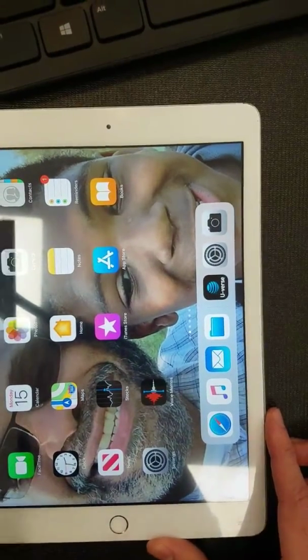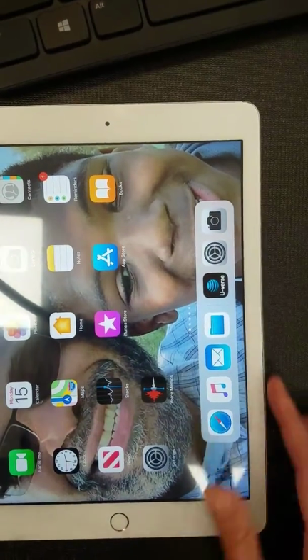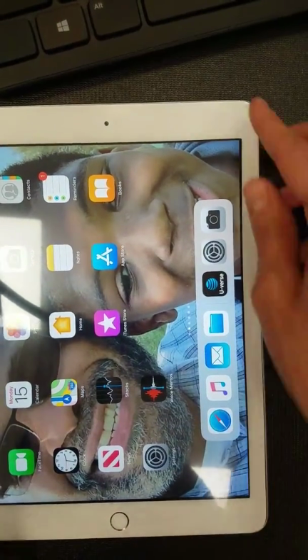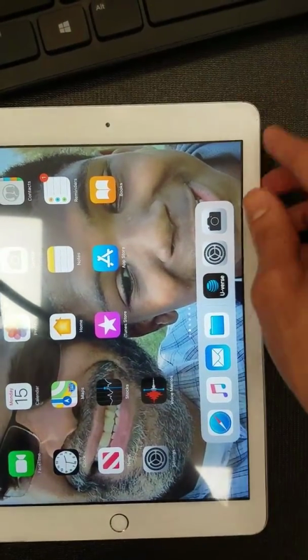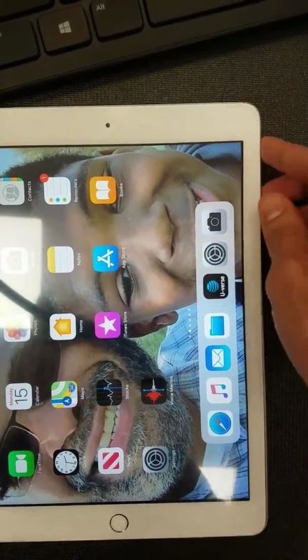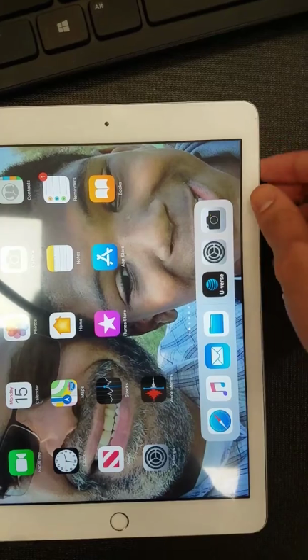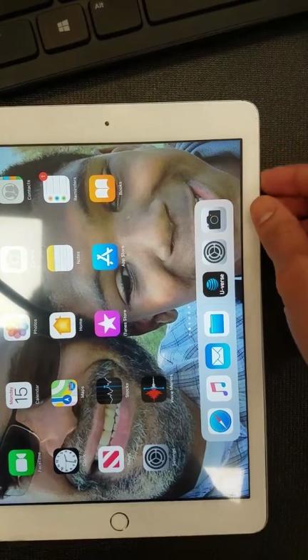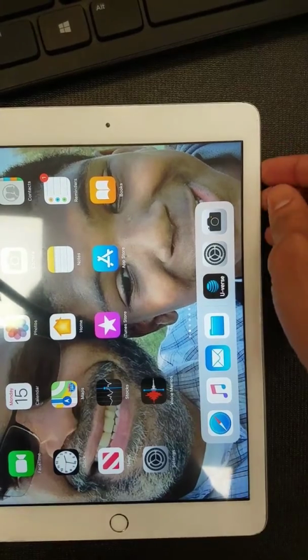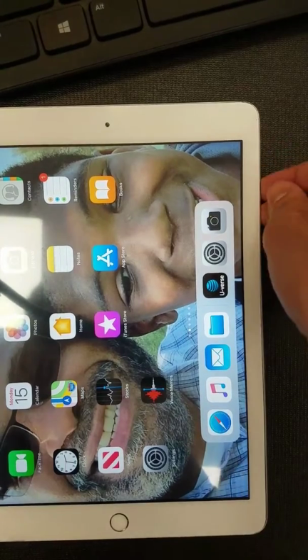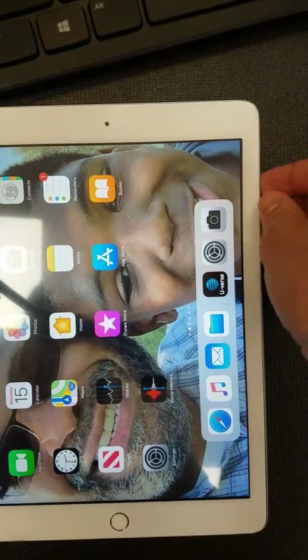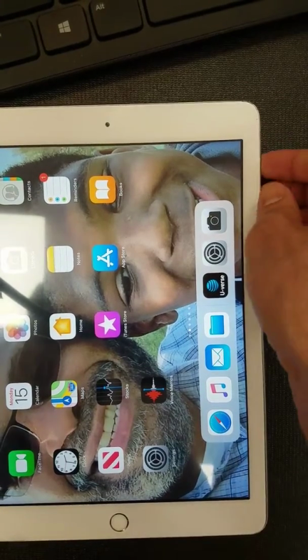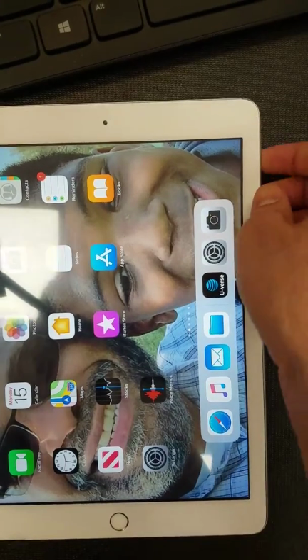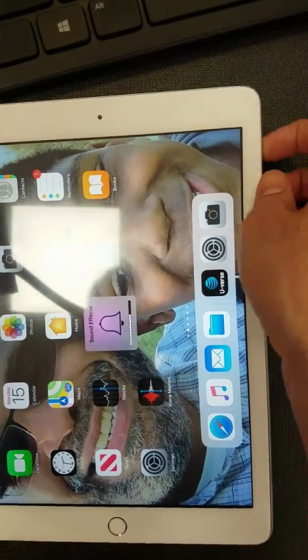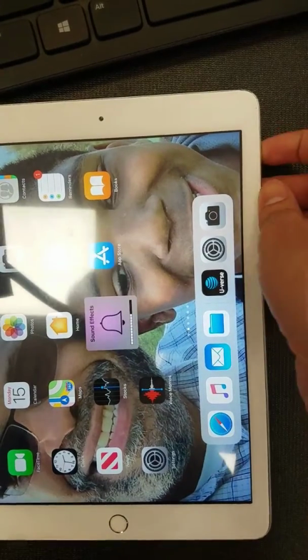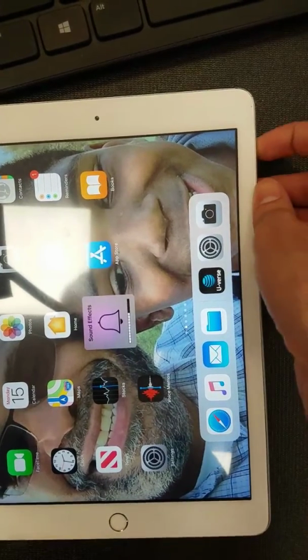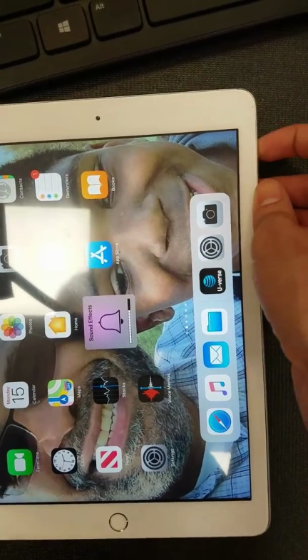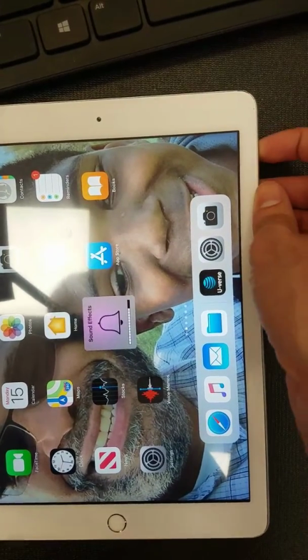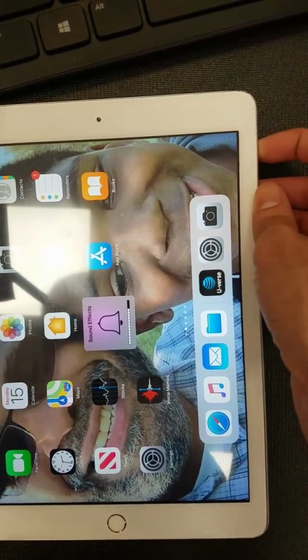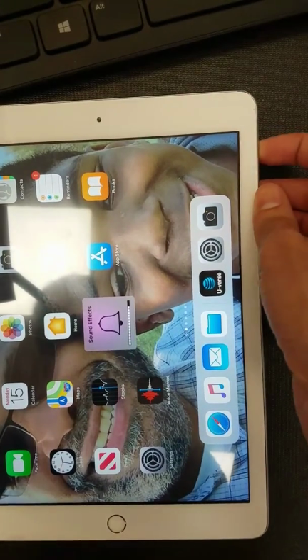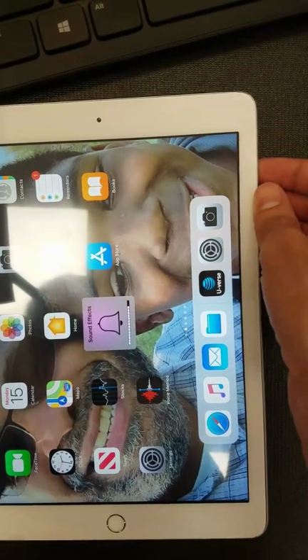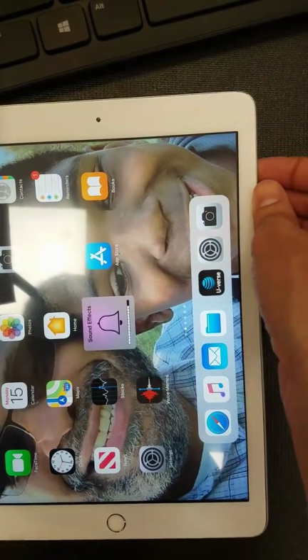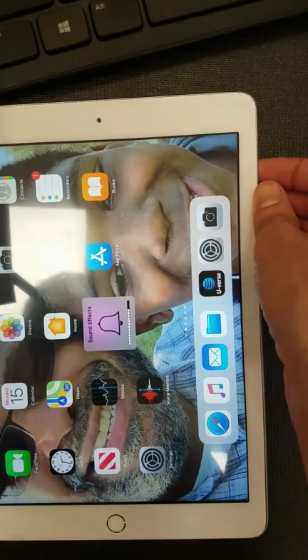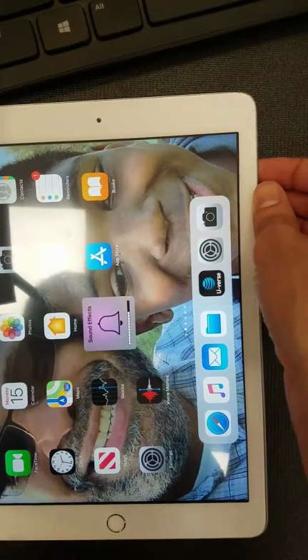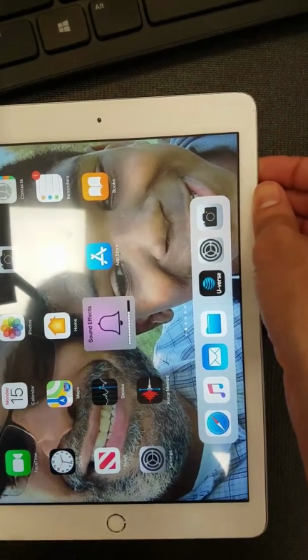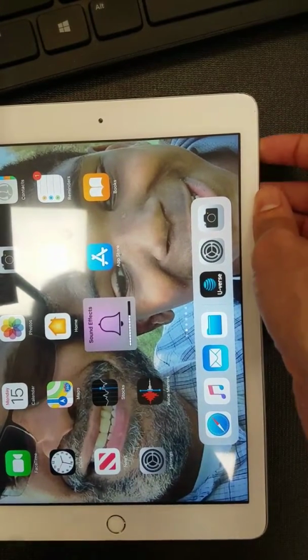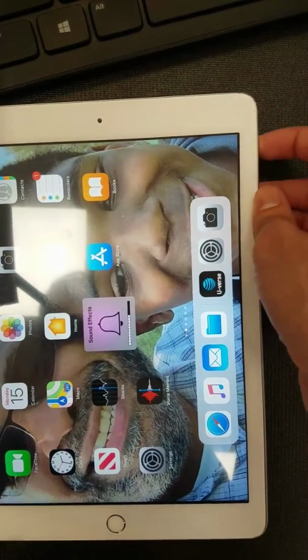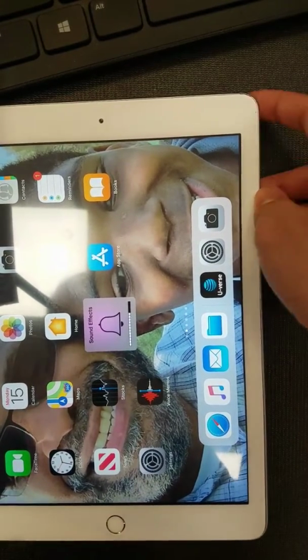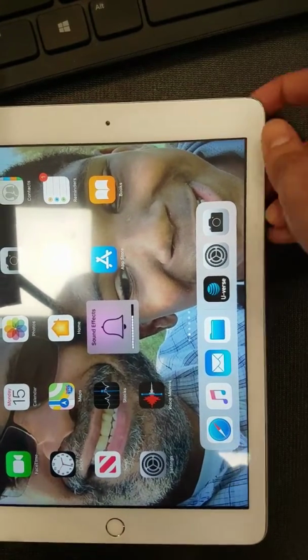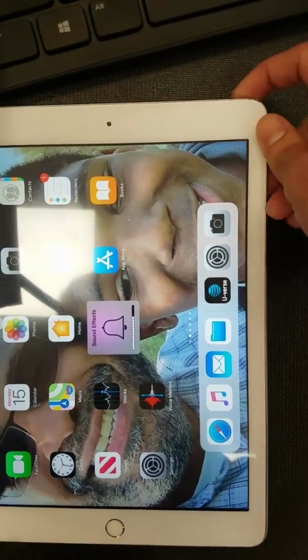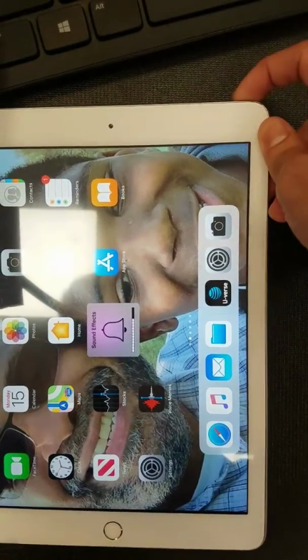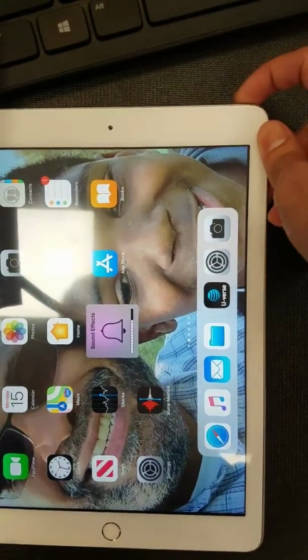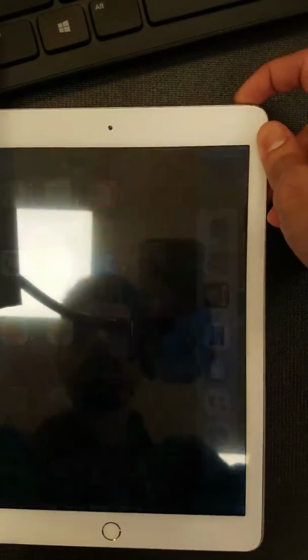Let's check the buttons. Volume up. Volume down. Lock button.